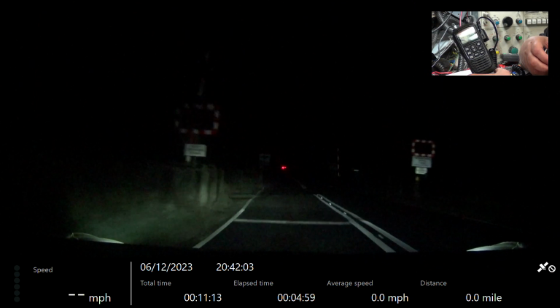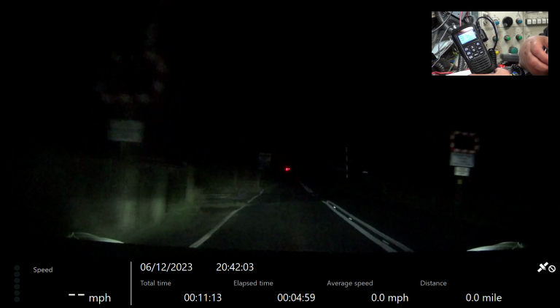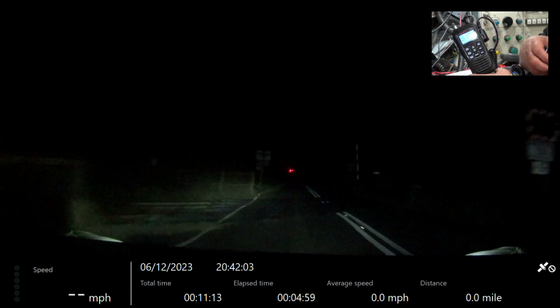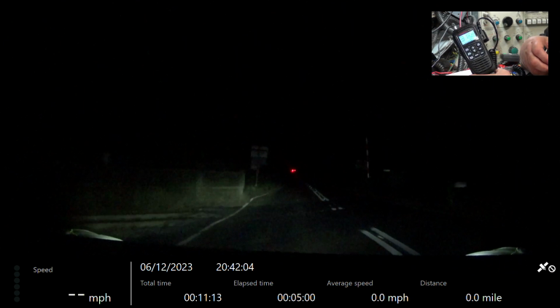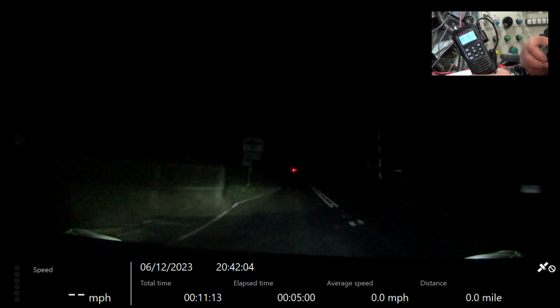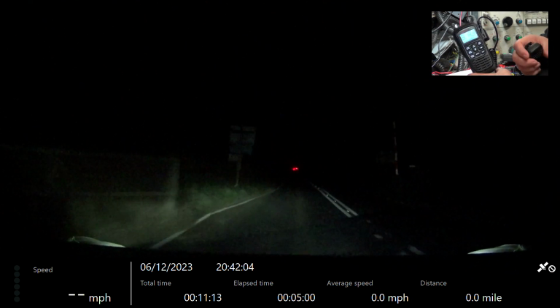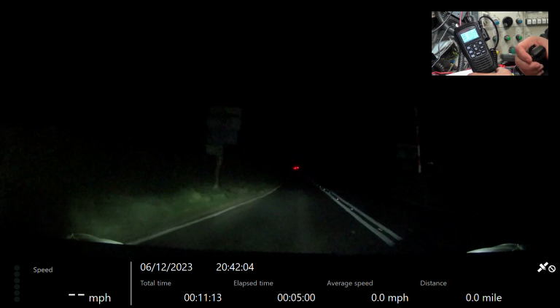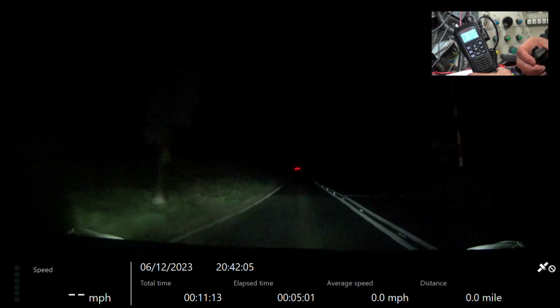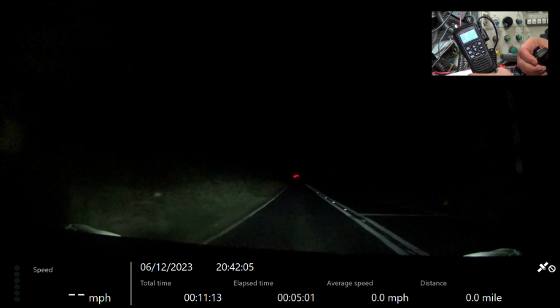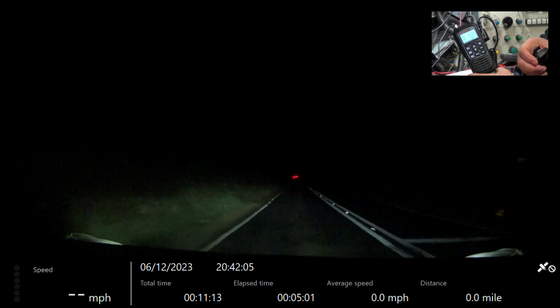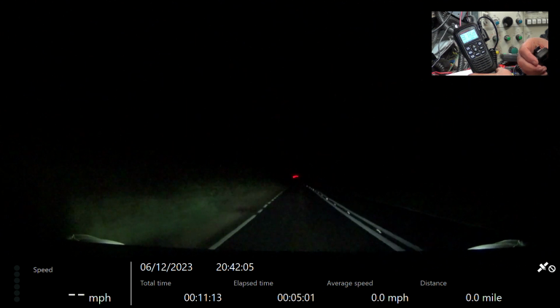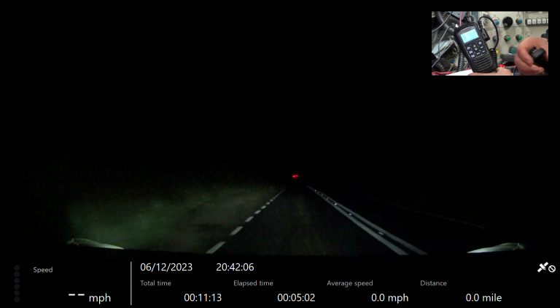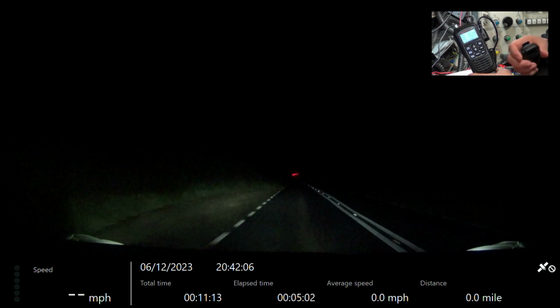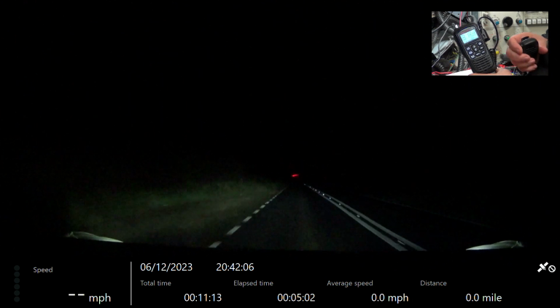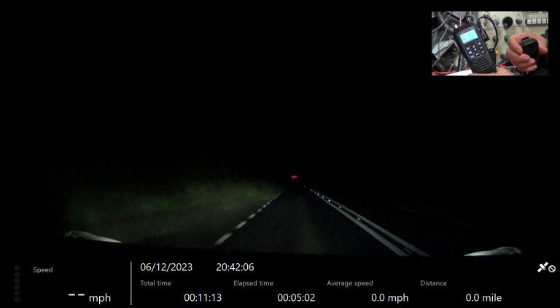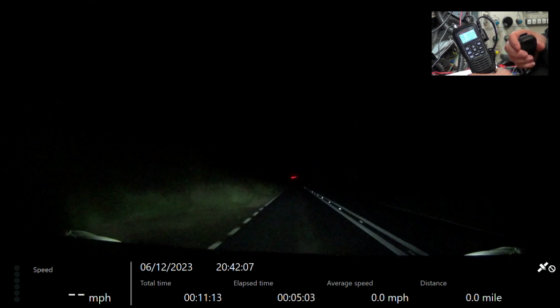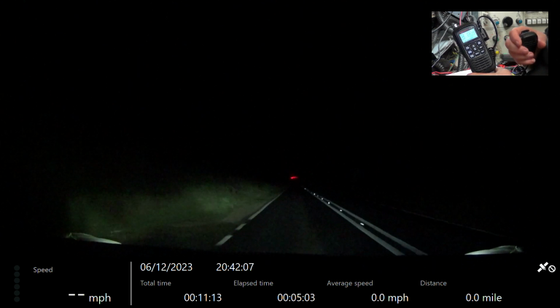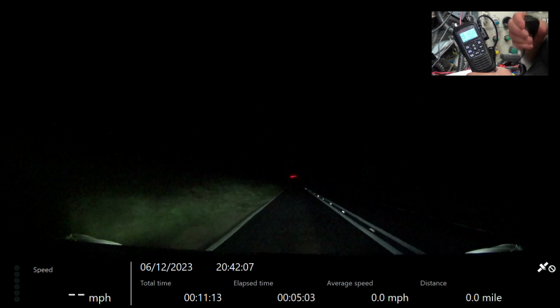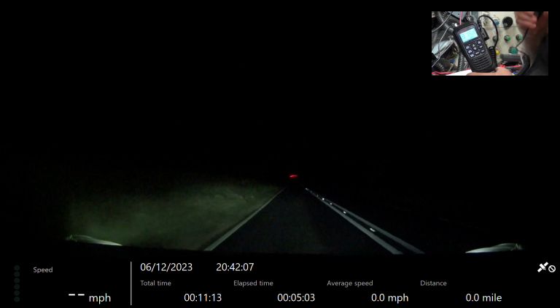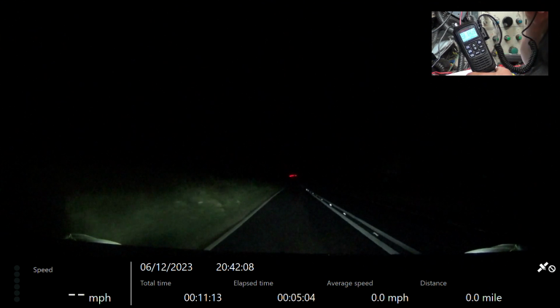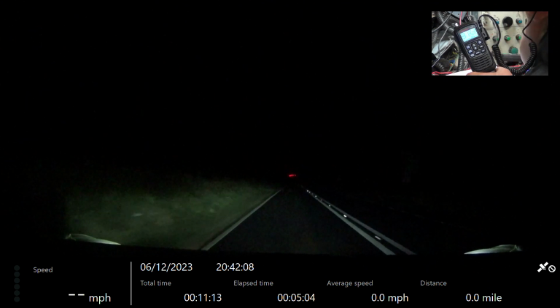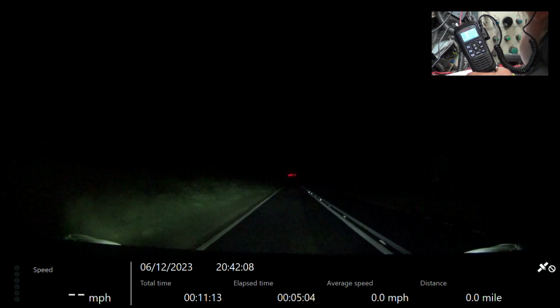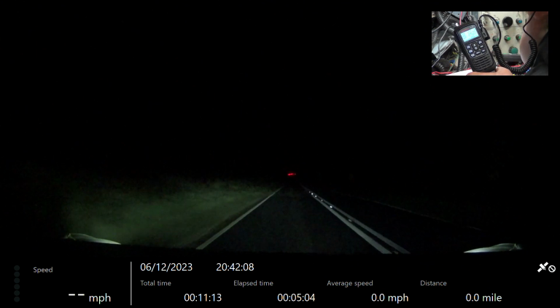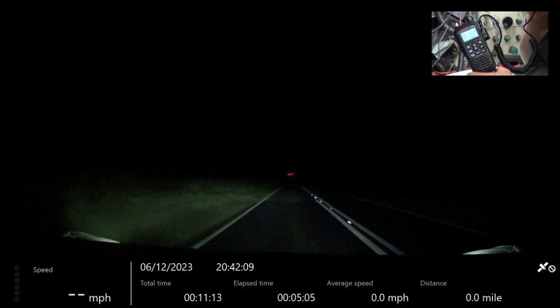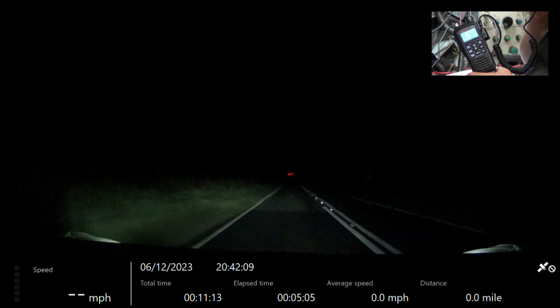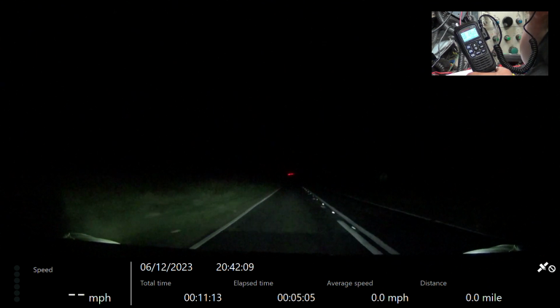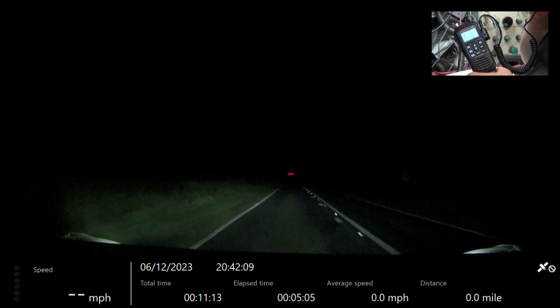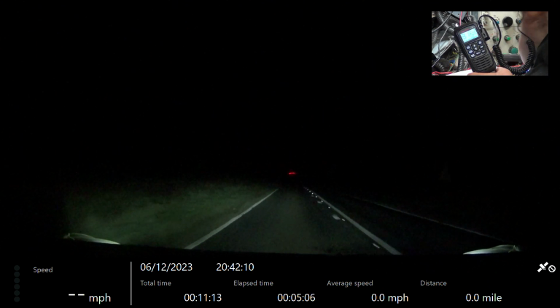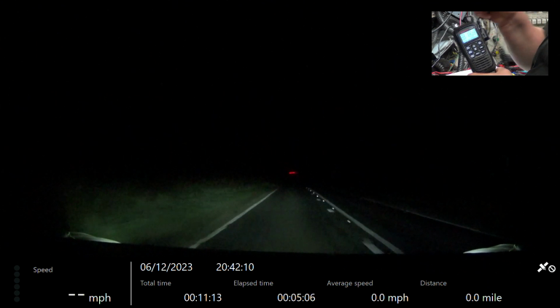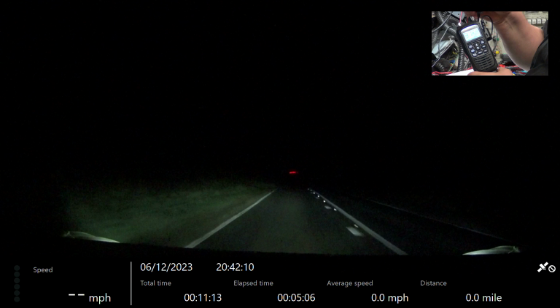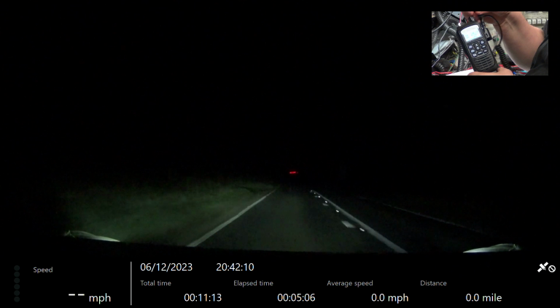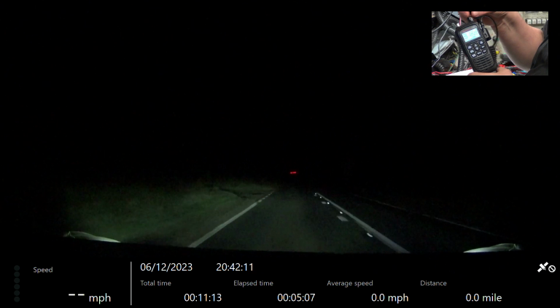We're now going over Wilsford level crossing. Roger, that you're going over Wilsford level crossing. Roger.